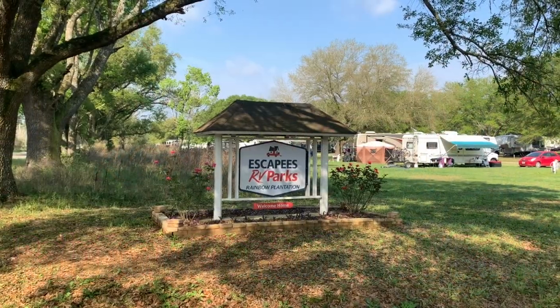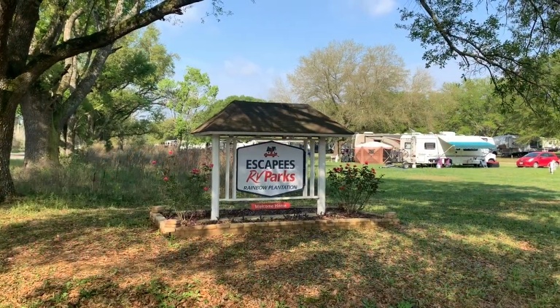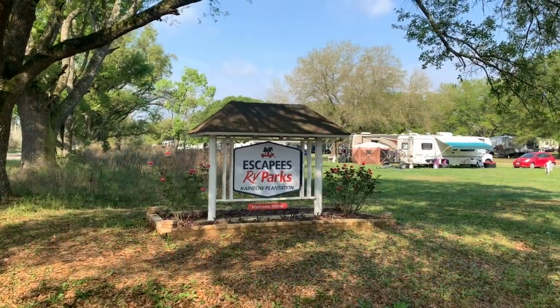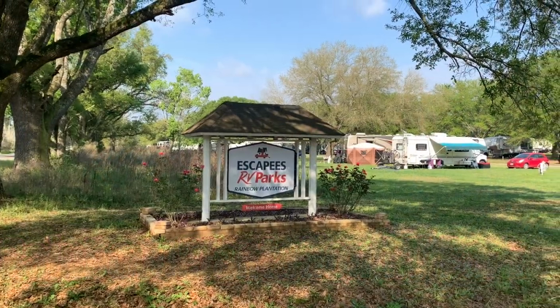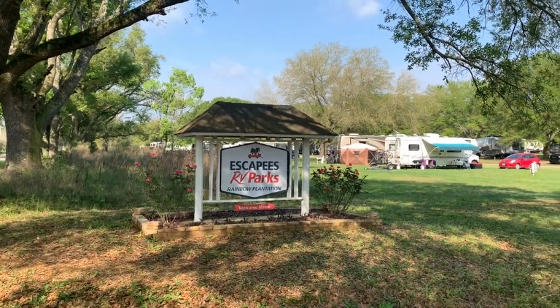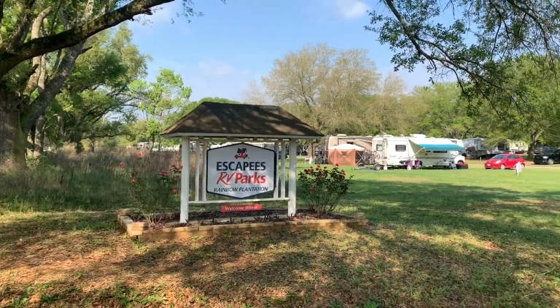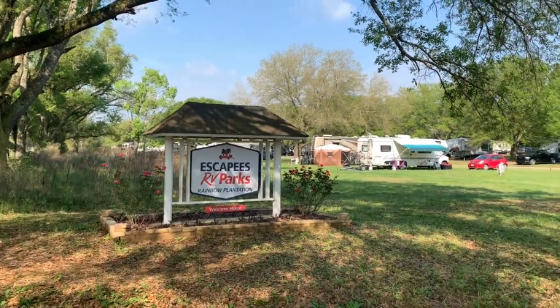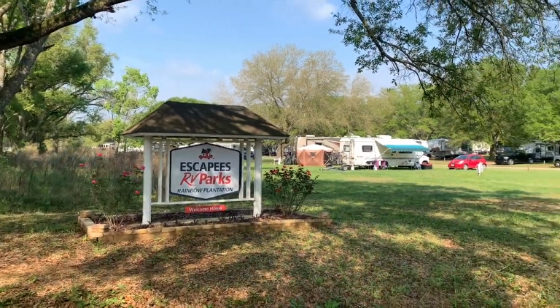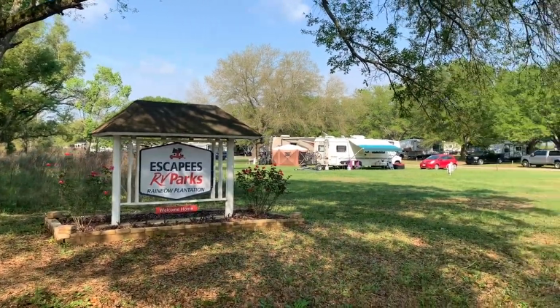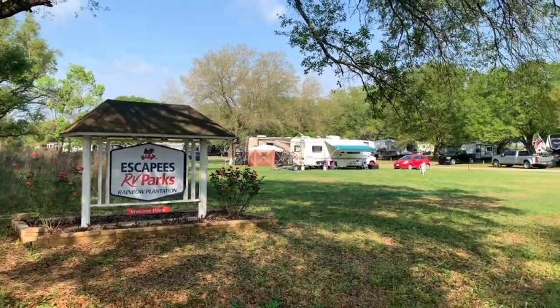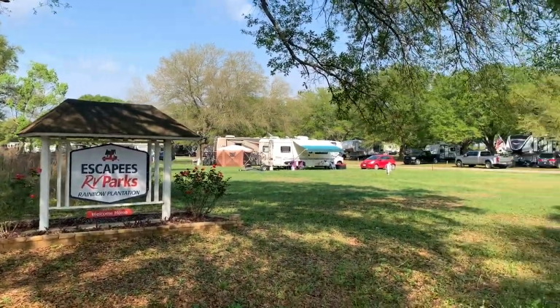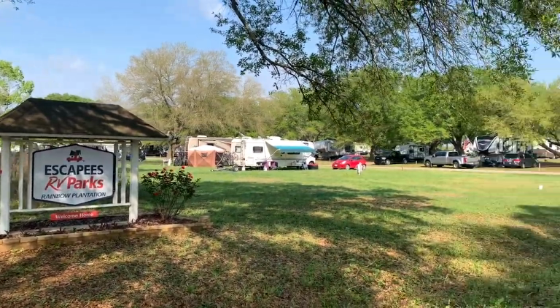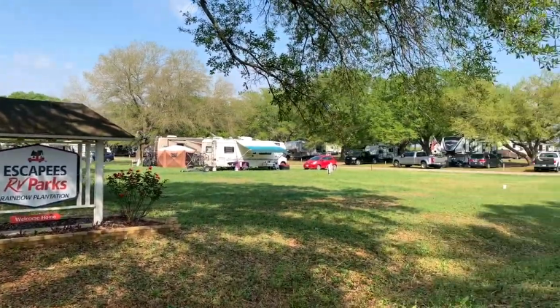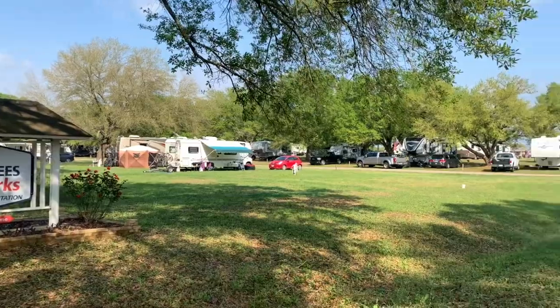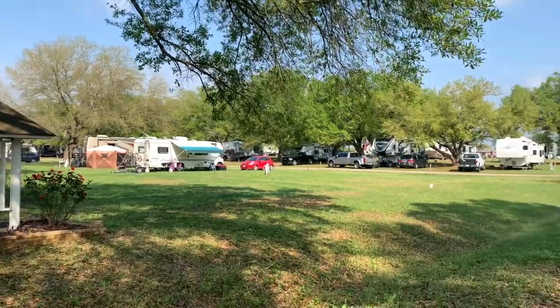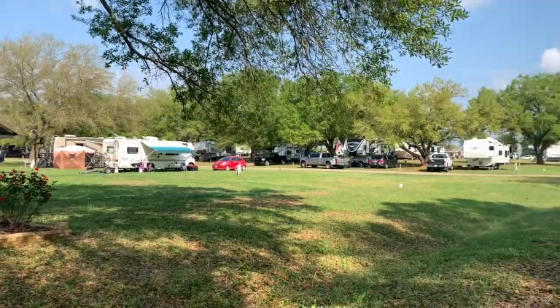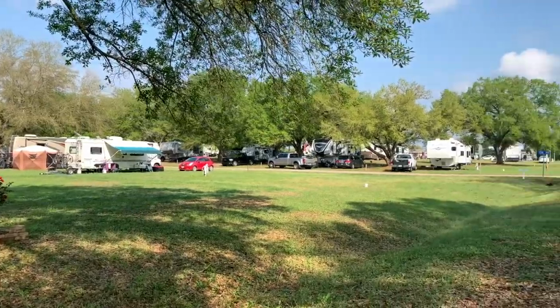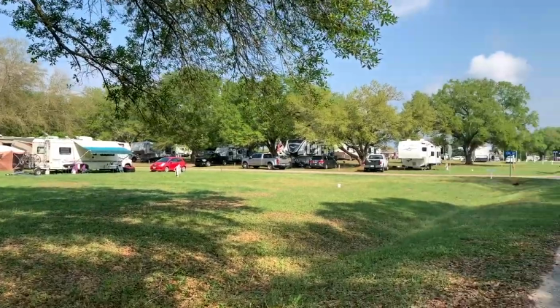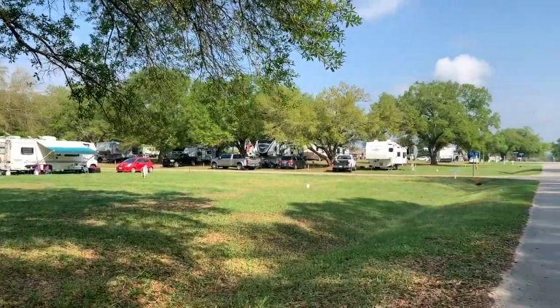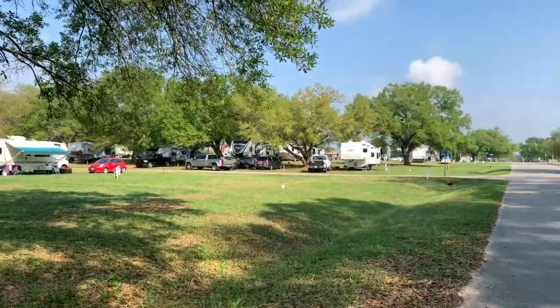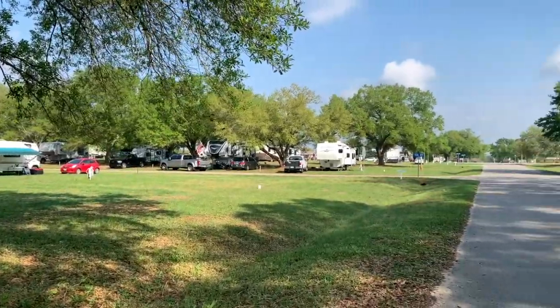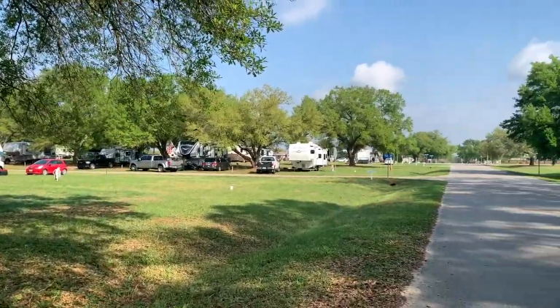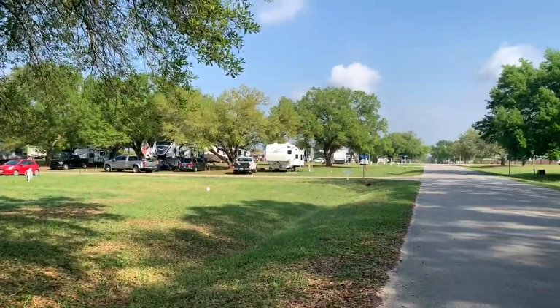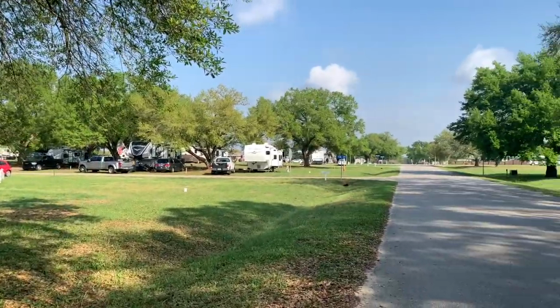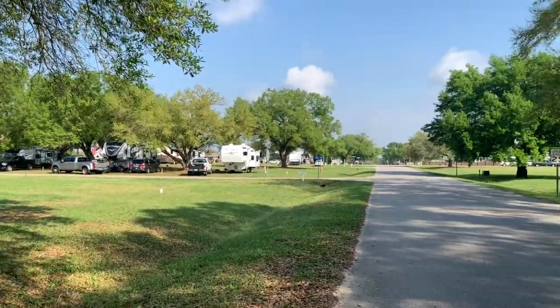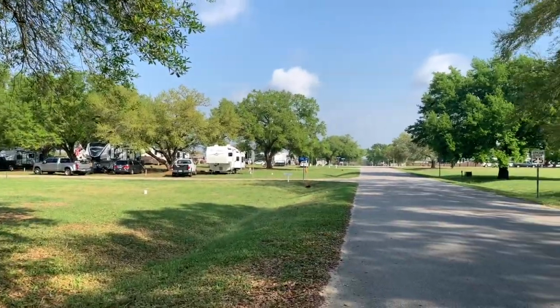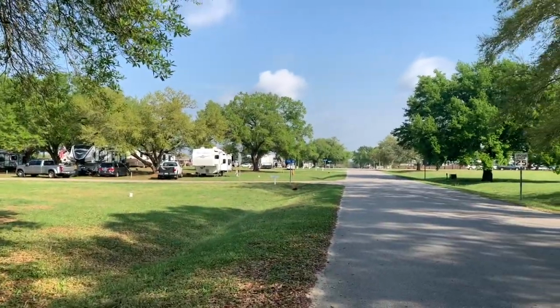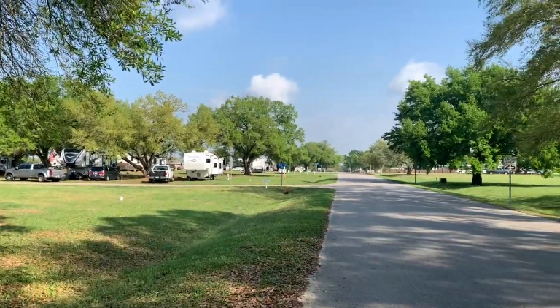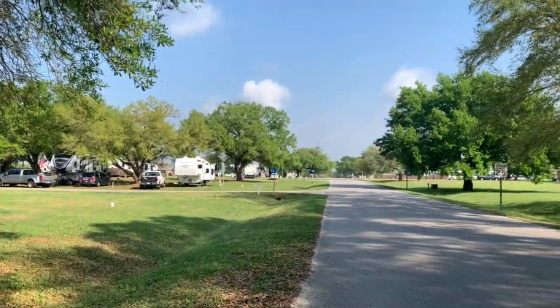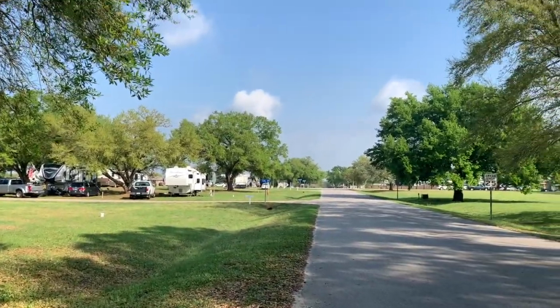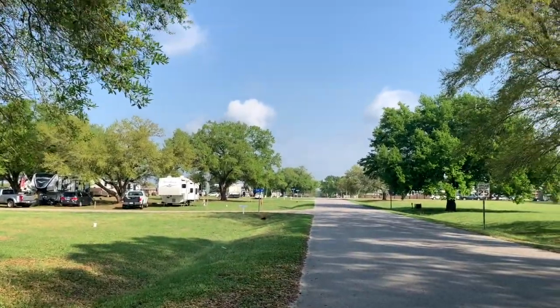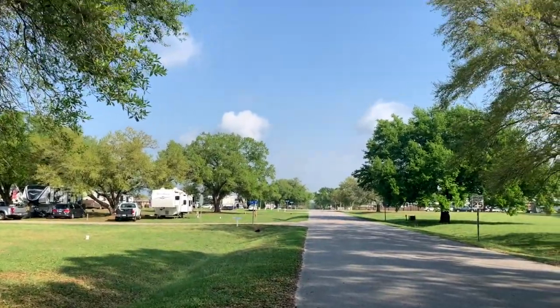All right, we're going to take a ride around Rainbow Plantation Escapees RV Park. Let's go.